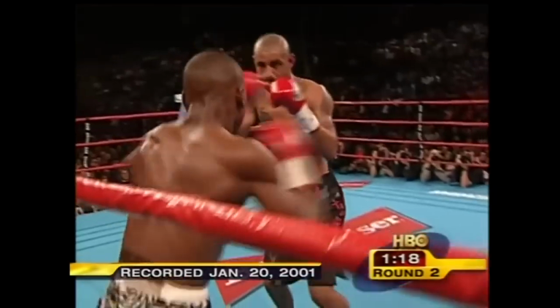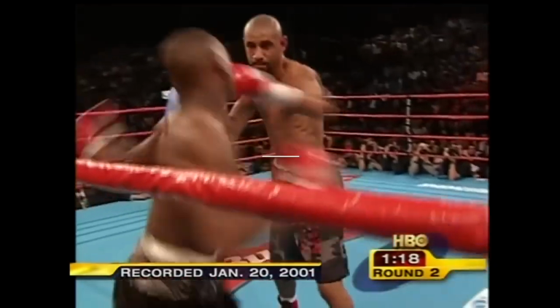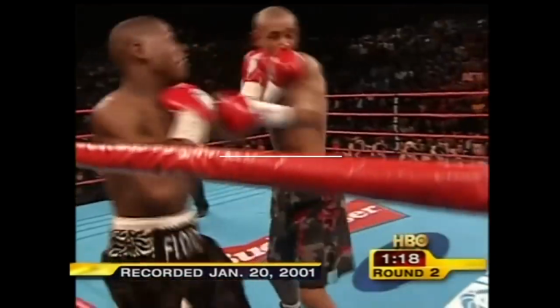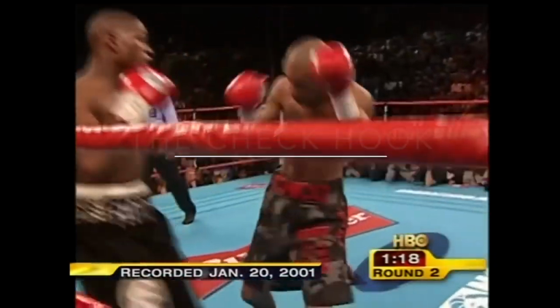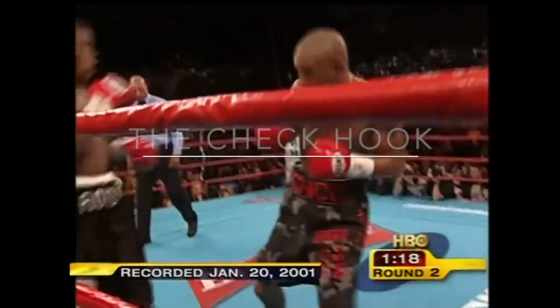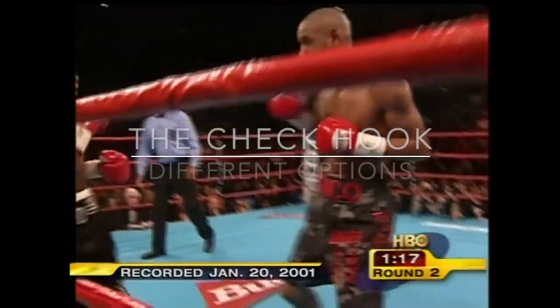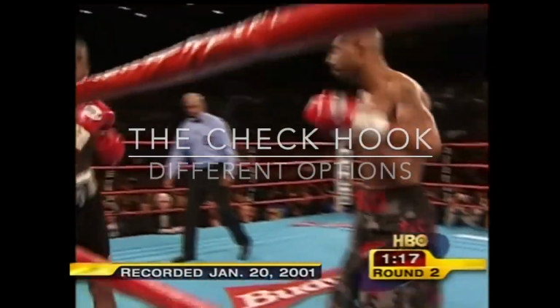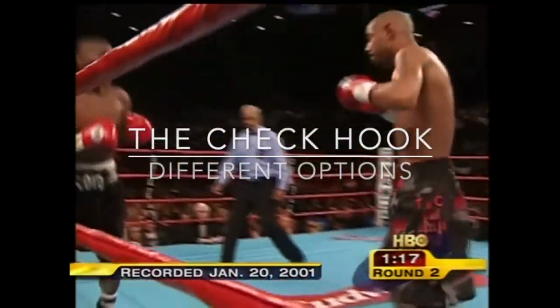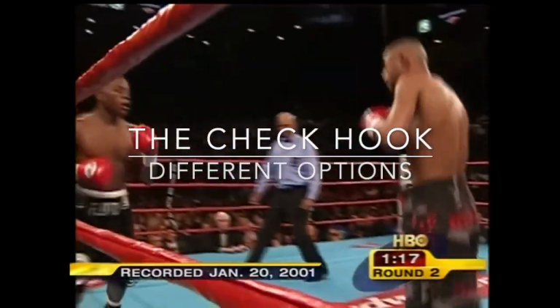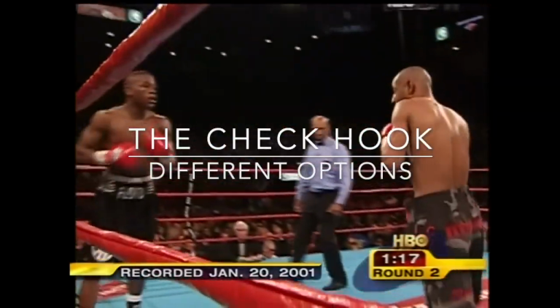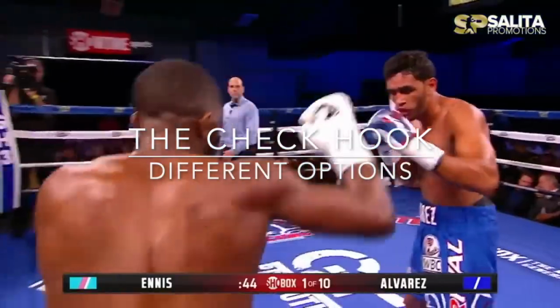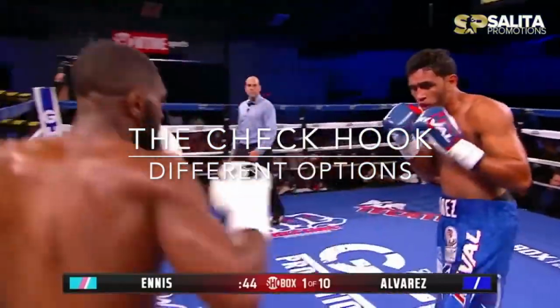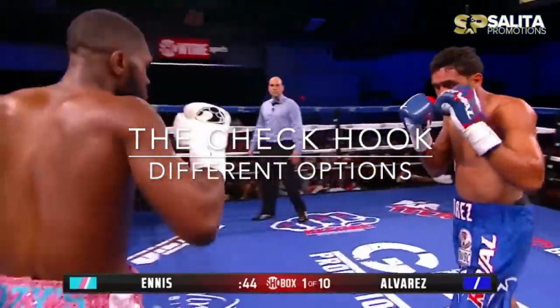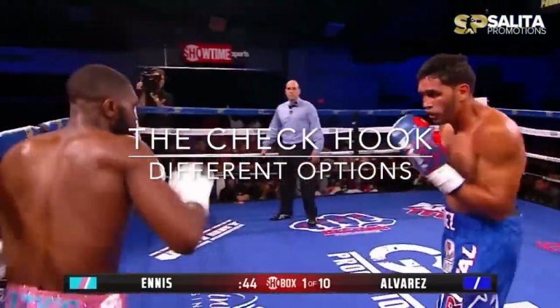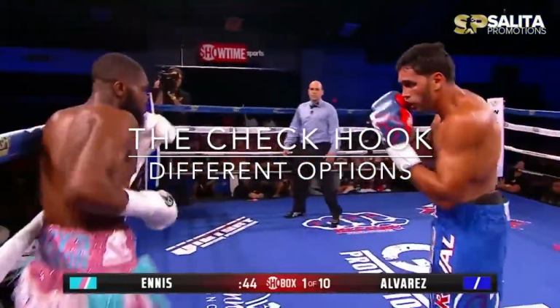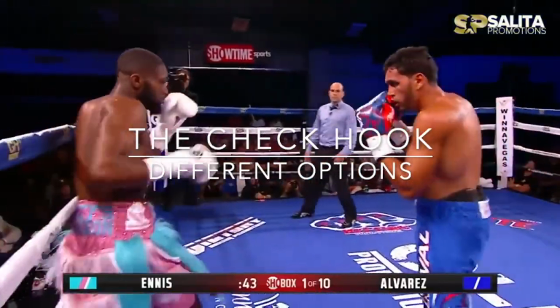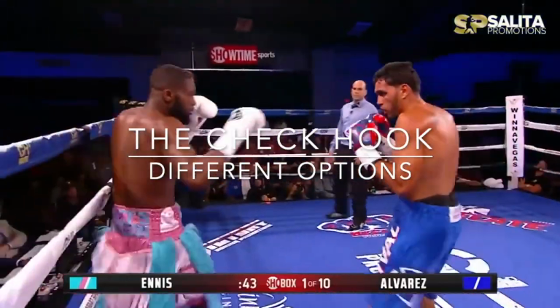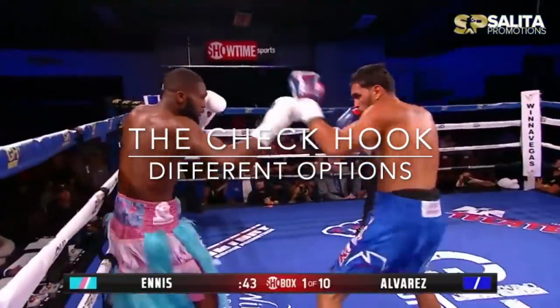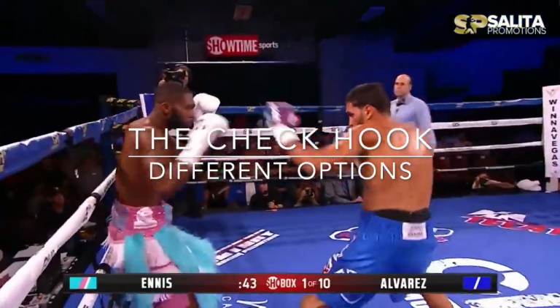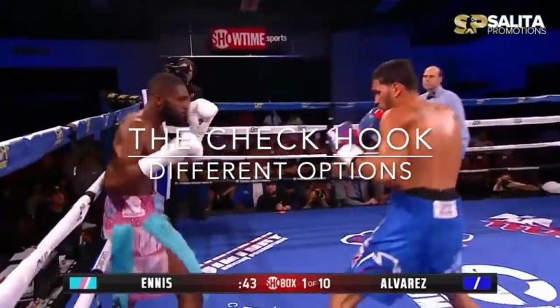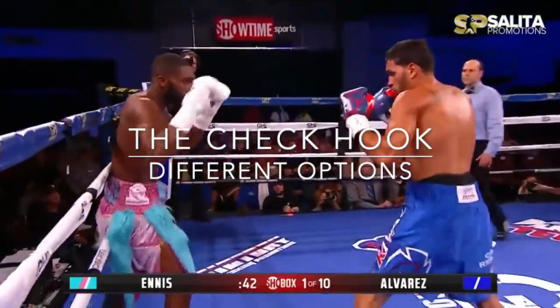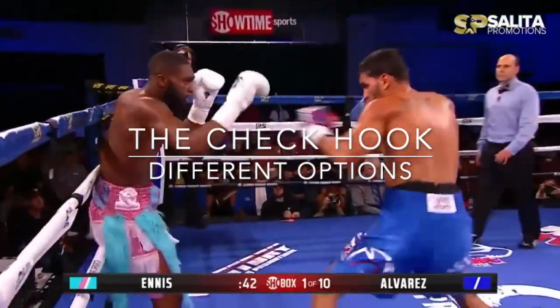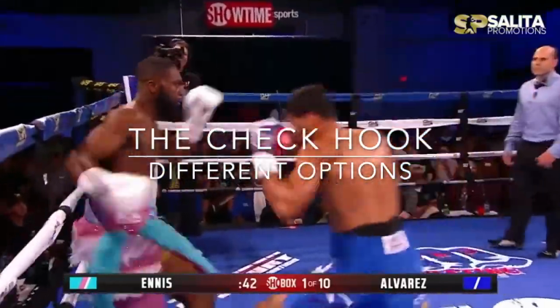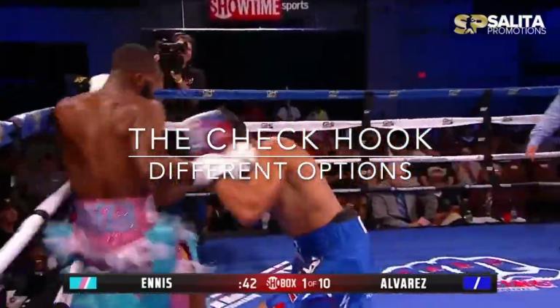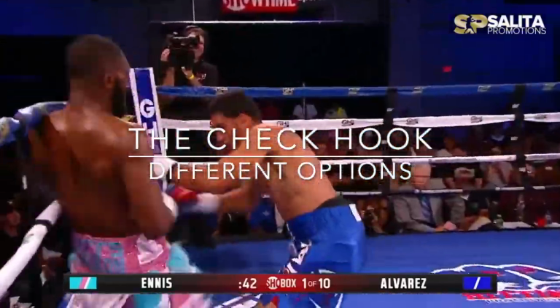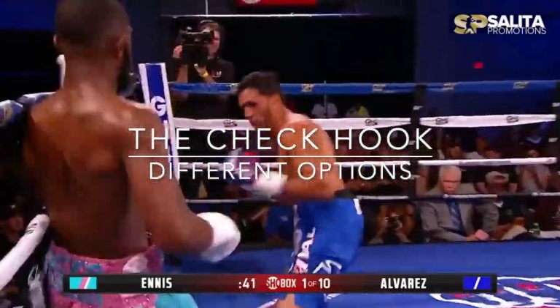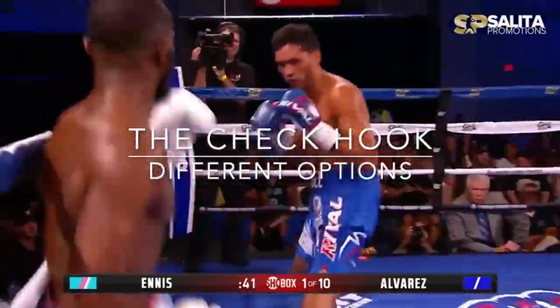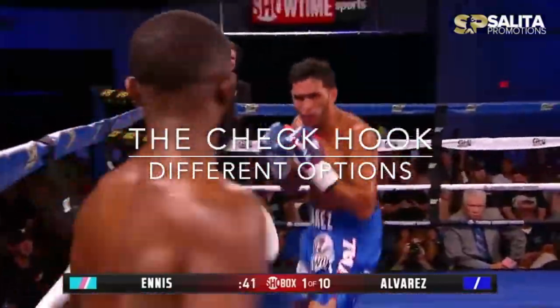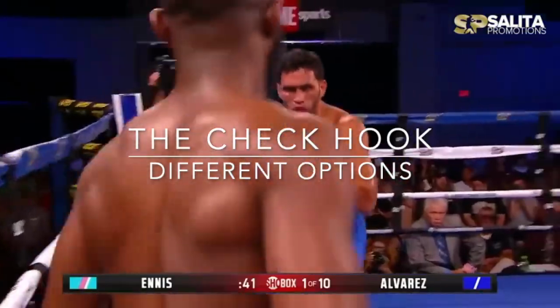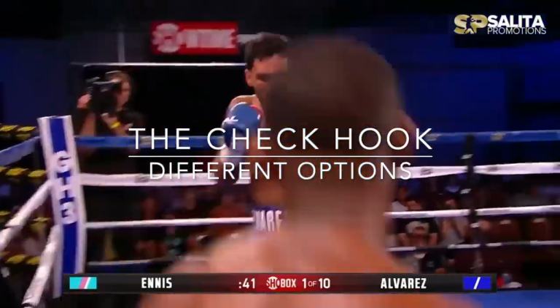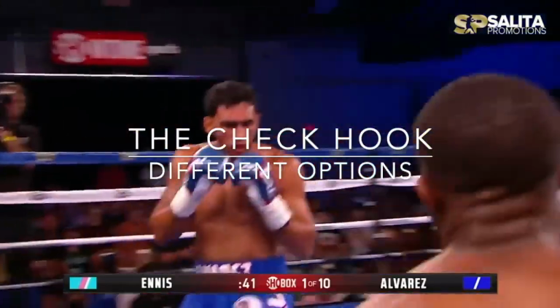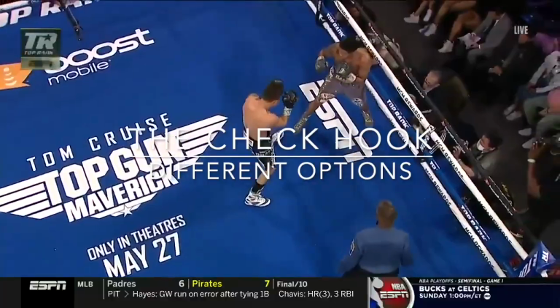Welcome back to Combat Consulting. This is a special video on Czech hooks, which I made to supplement the pivot series I've been dropping.